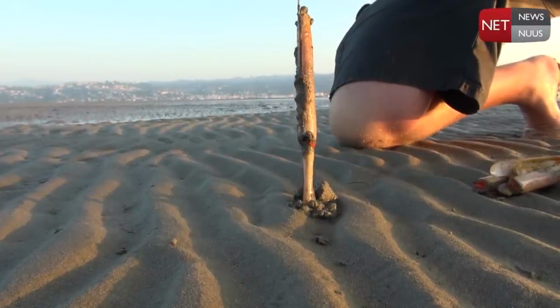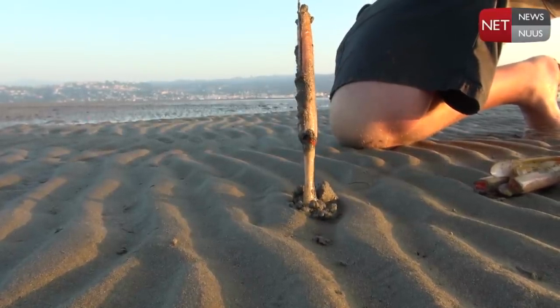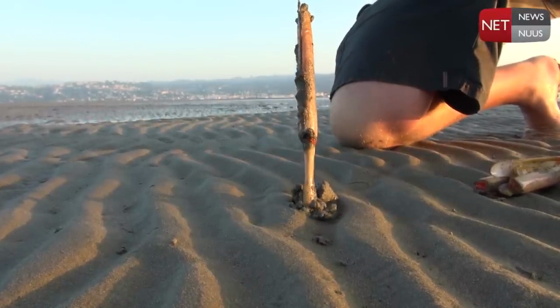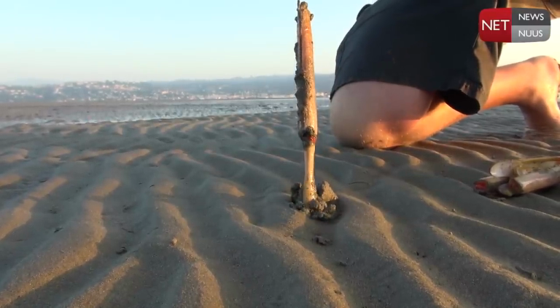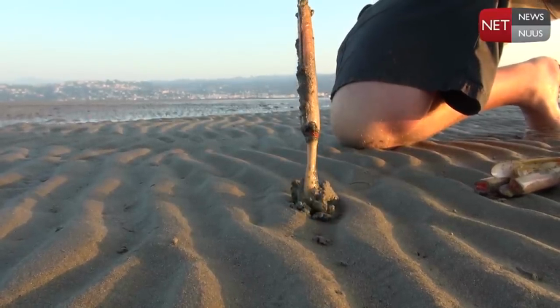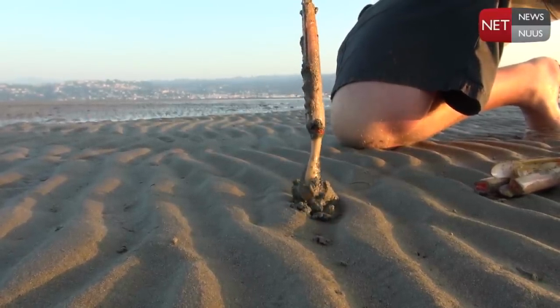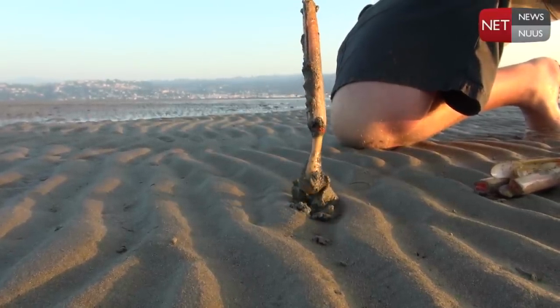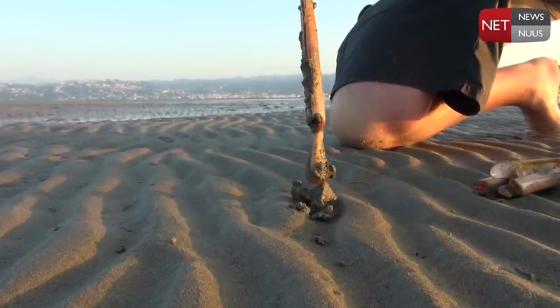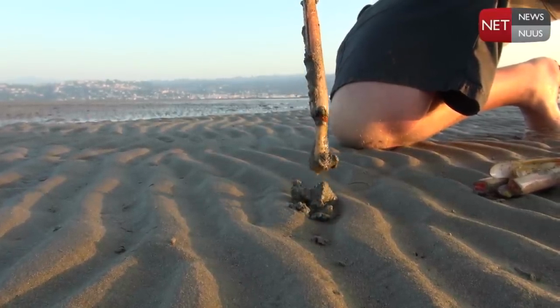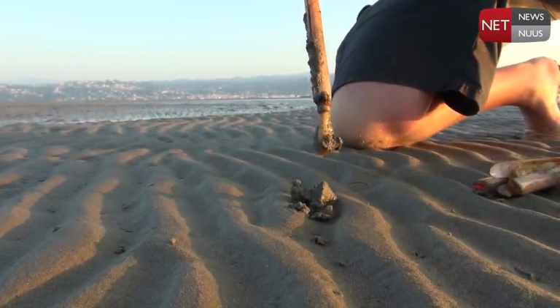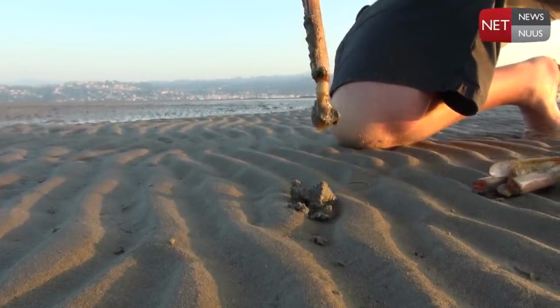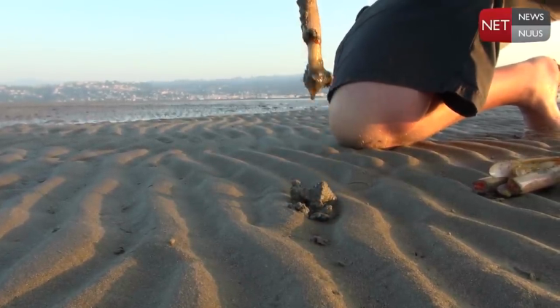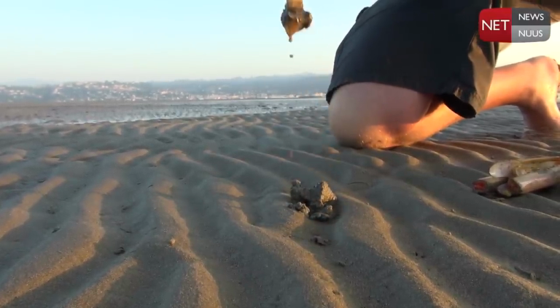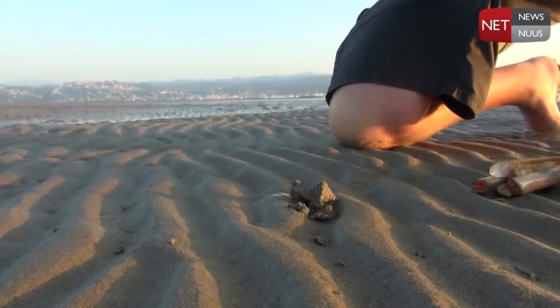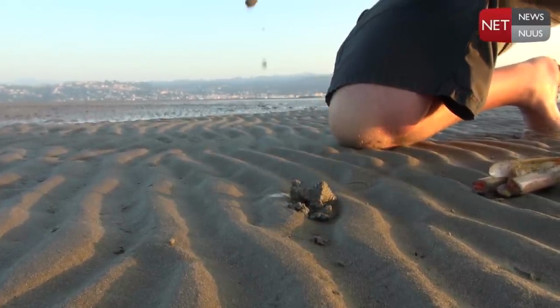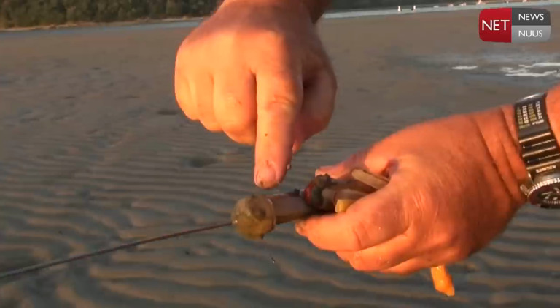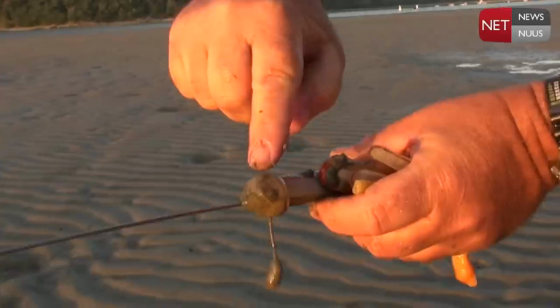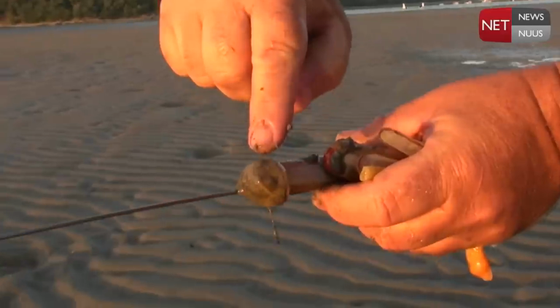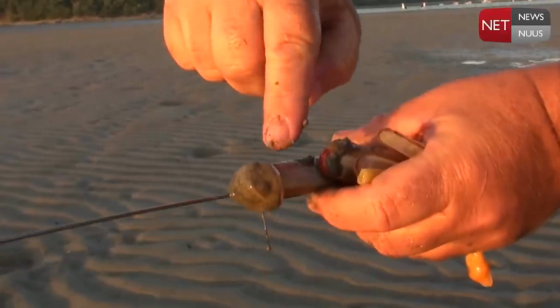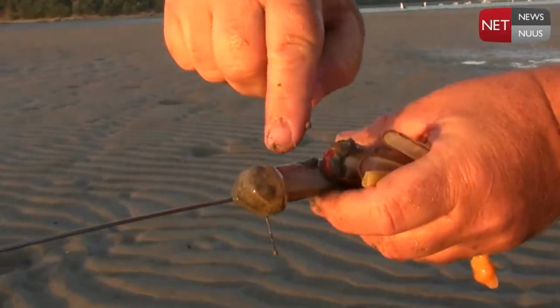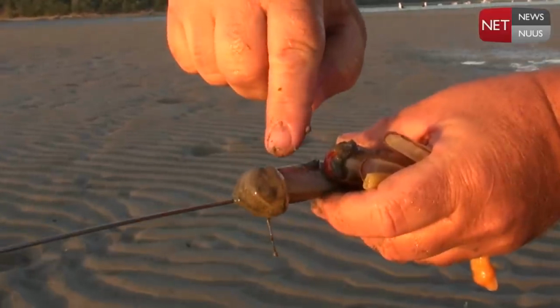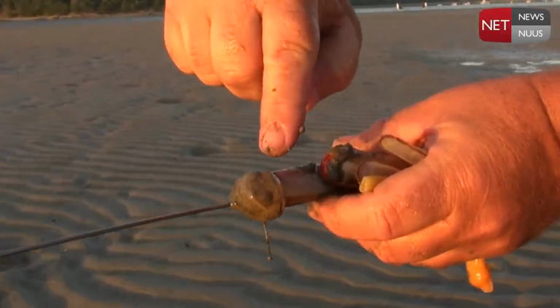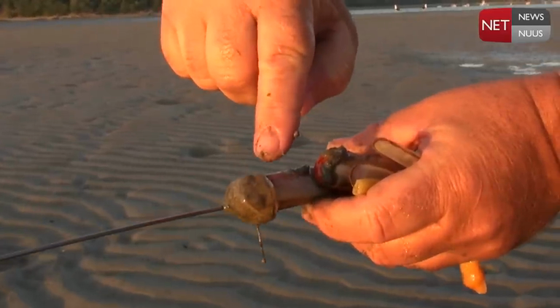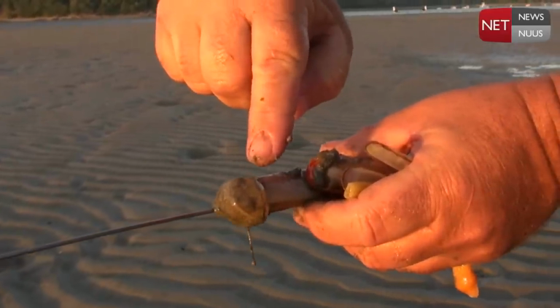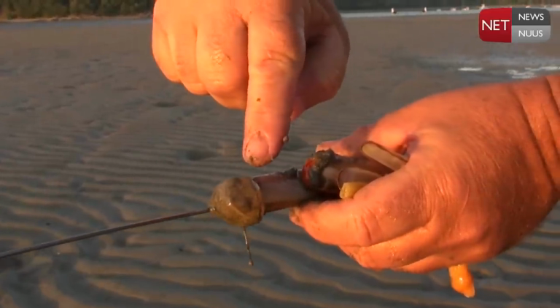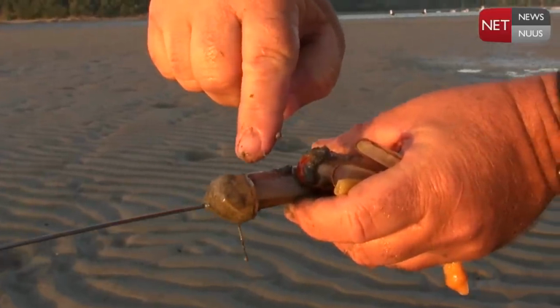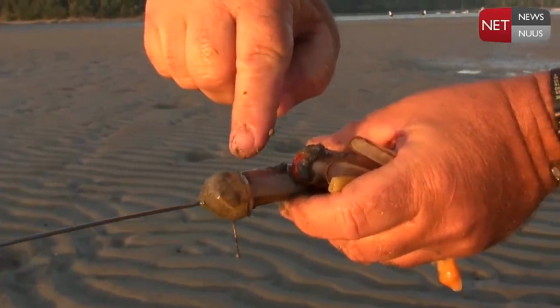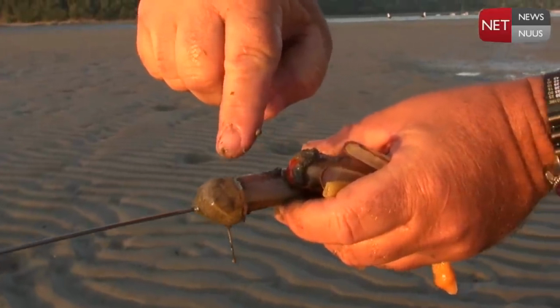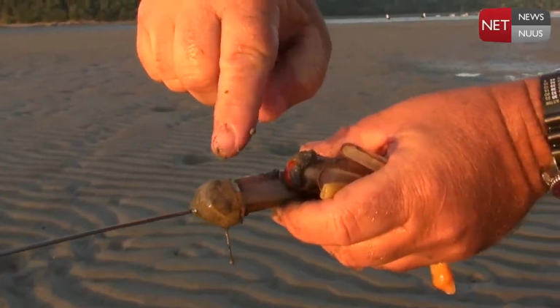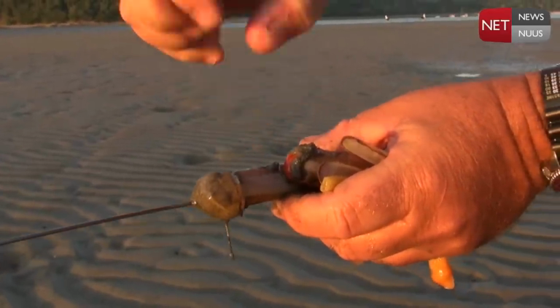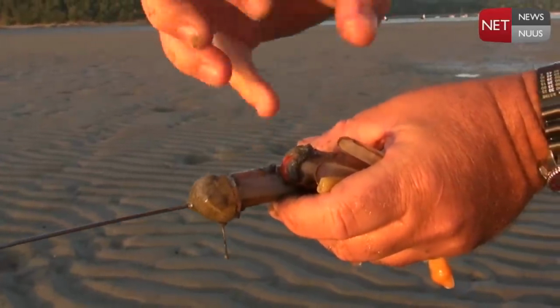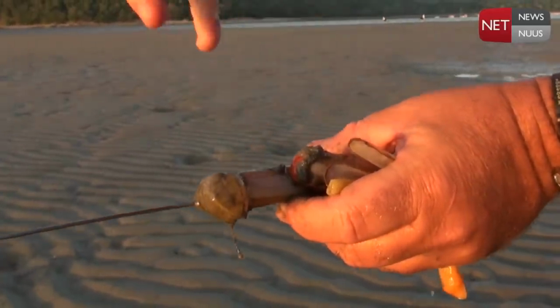Can you see the little anchor he makes? He actually bulges that little muscle out at the bottom there like that.